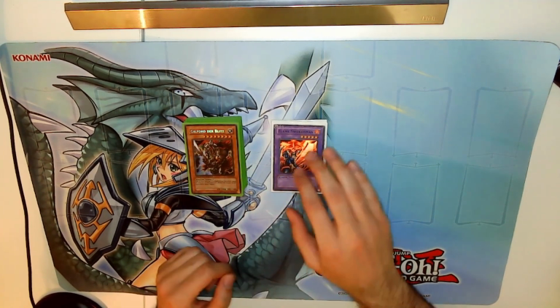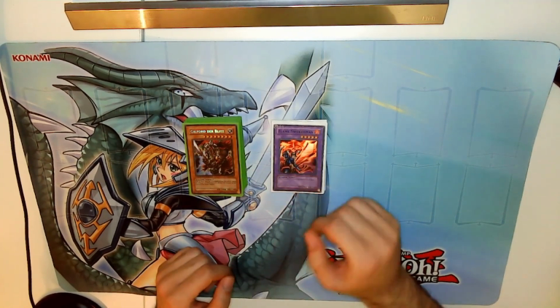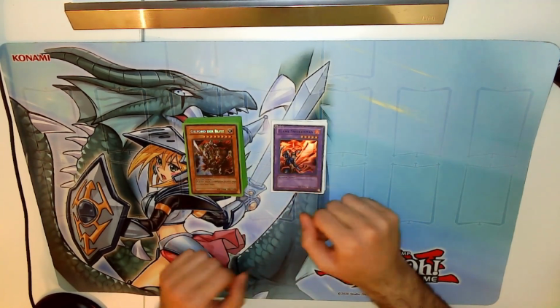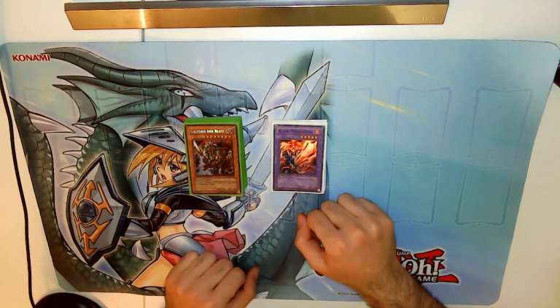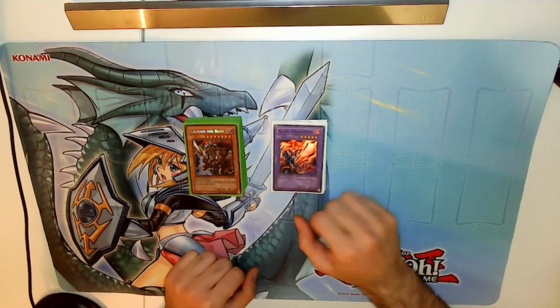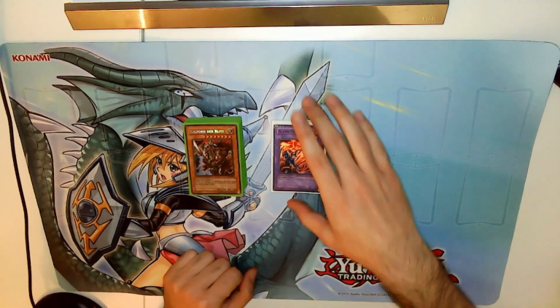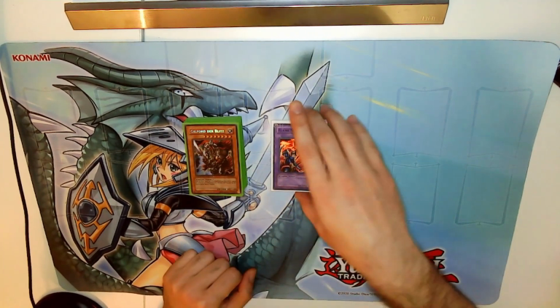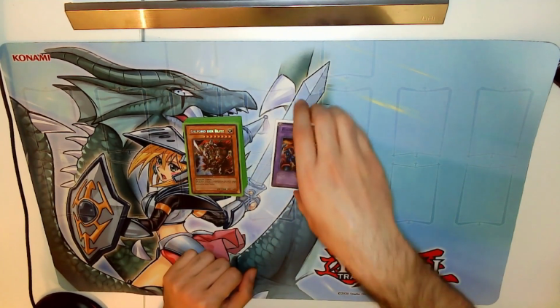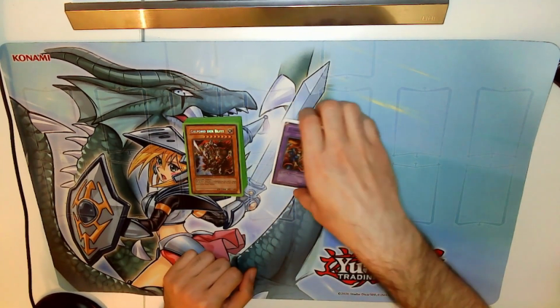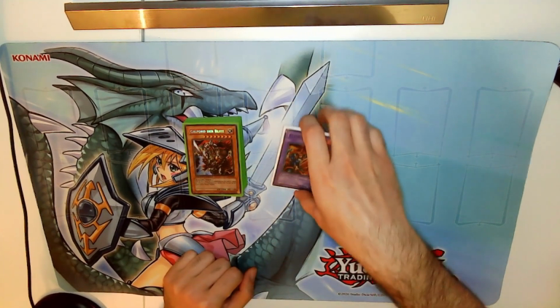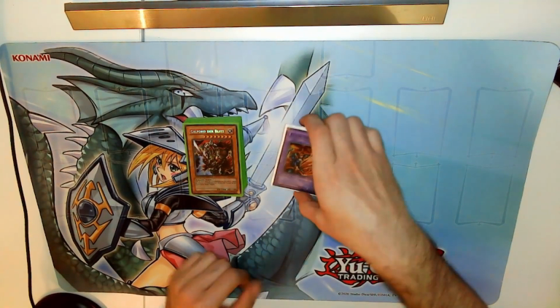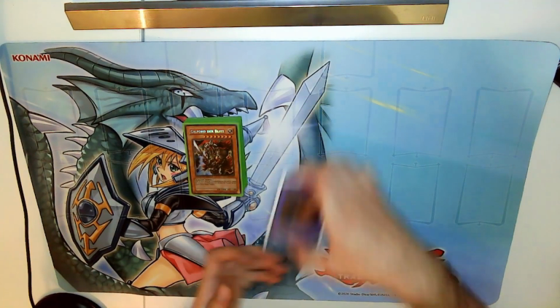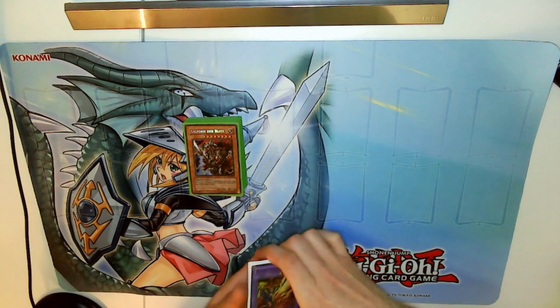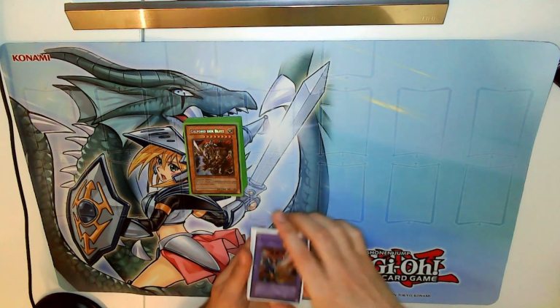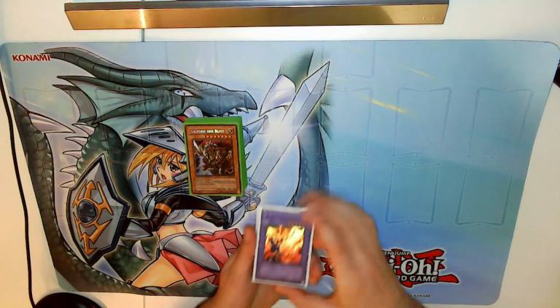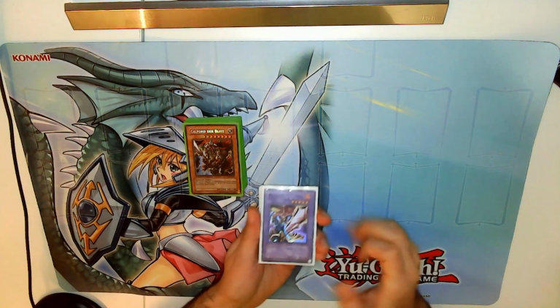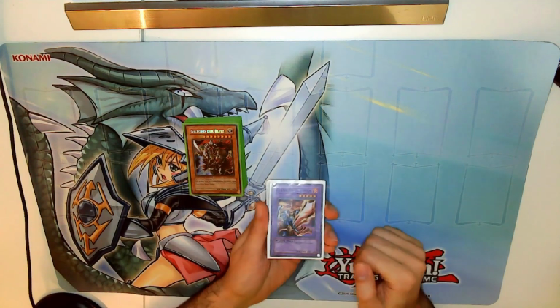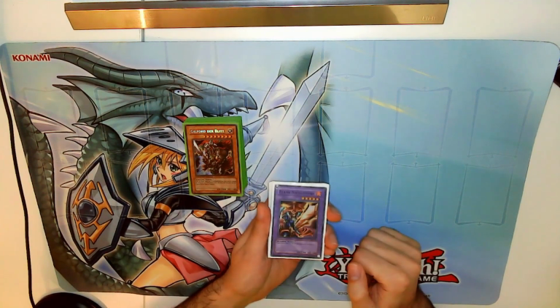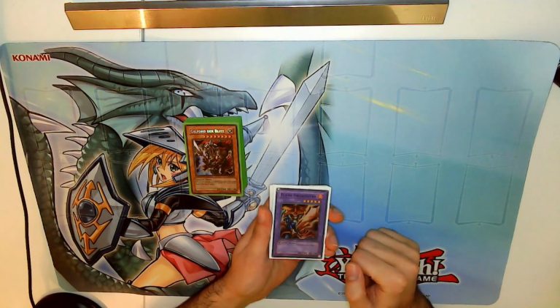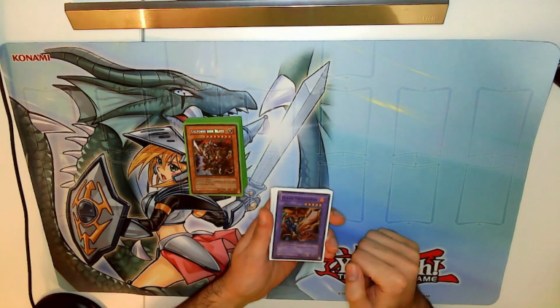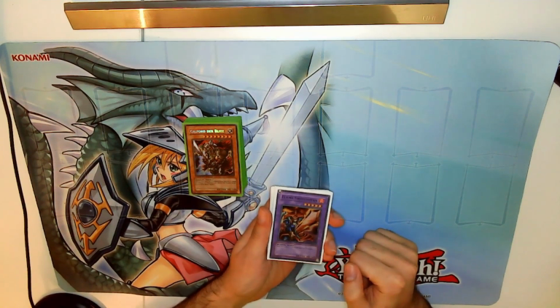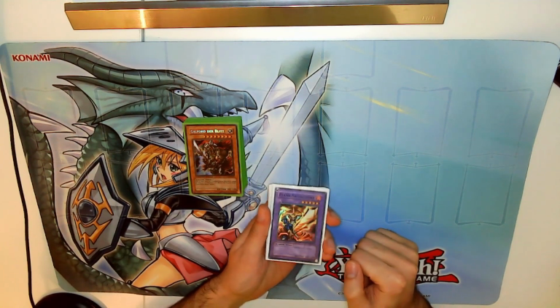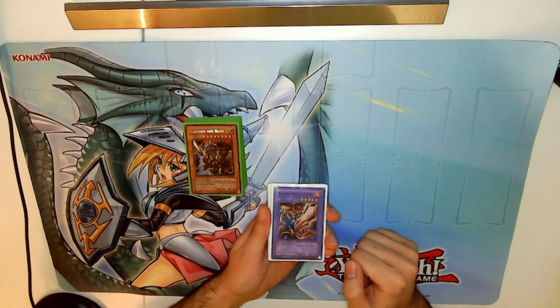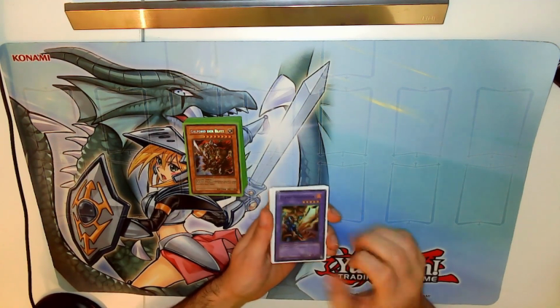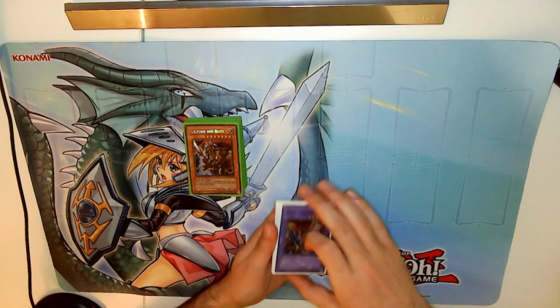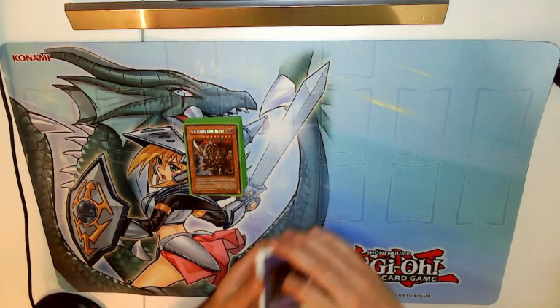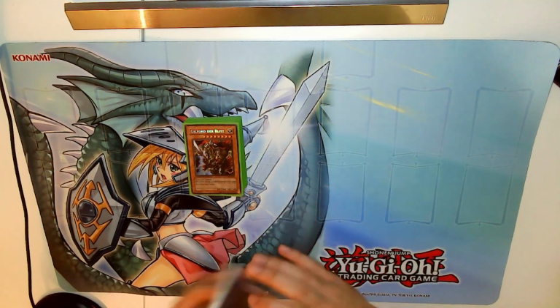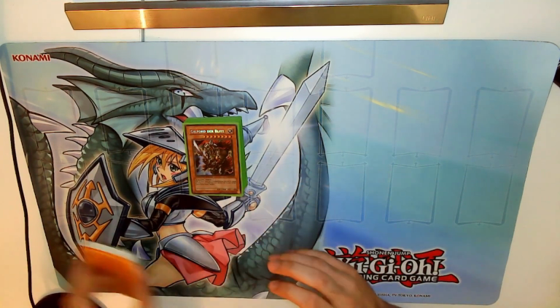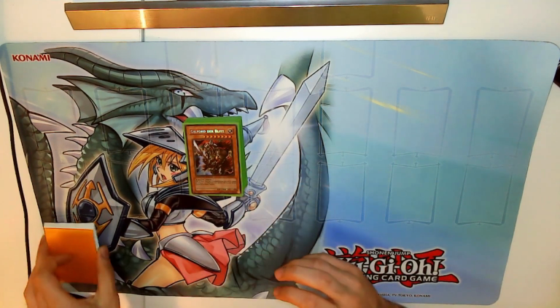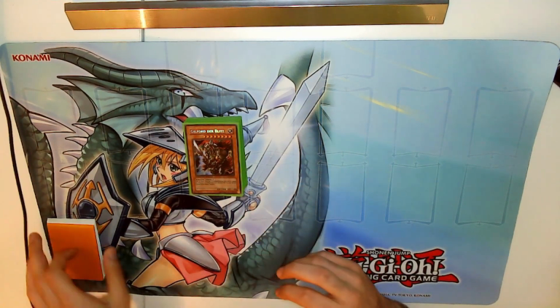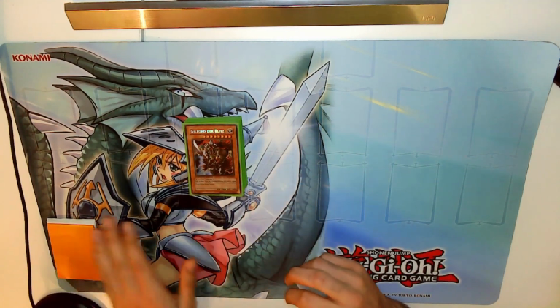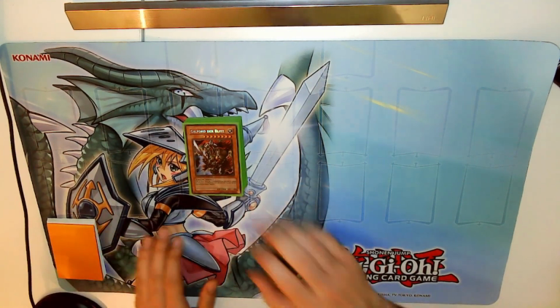You can also see the Exorite with Flame Swordsman in front — his like season 1 ace — but we'll get to that later.